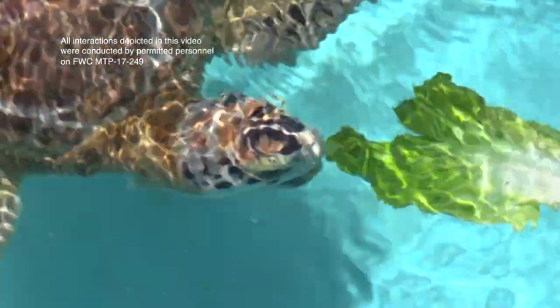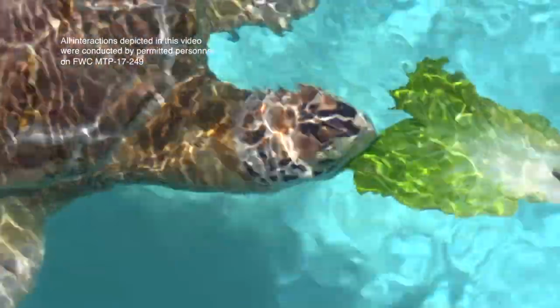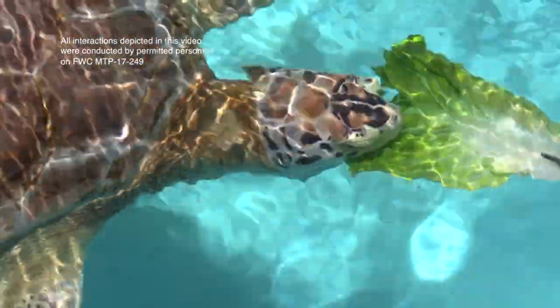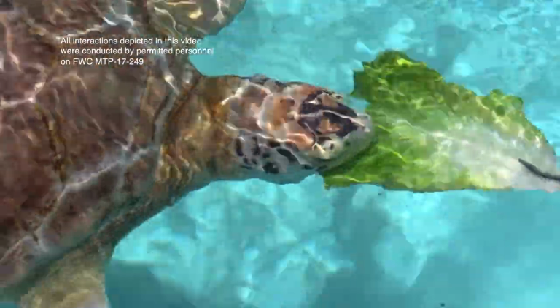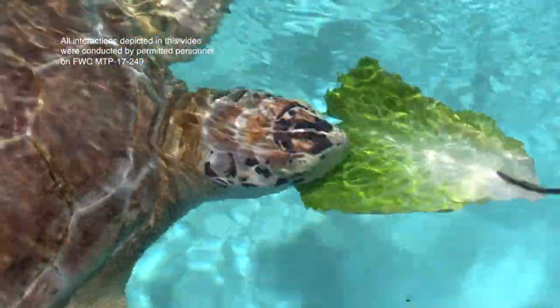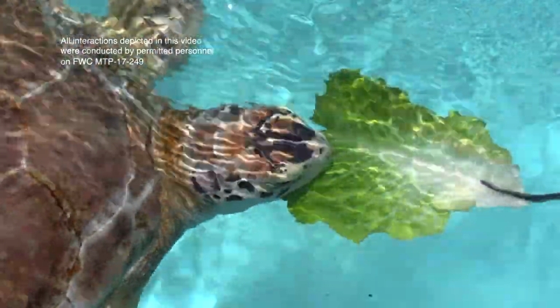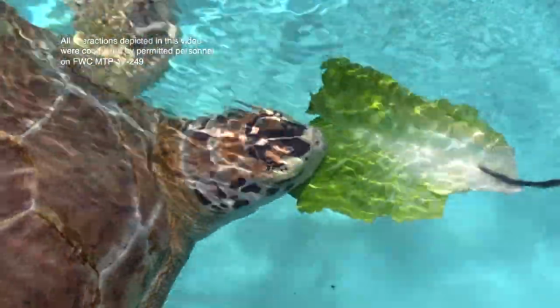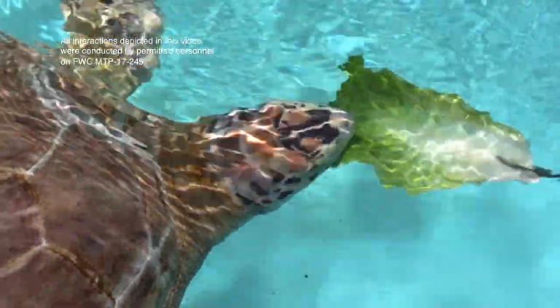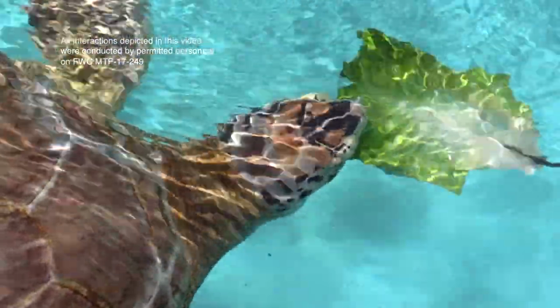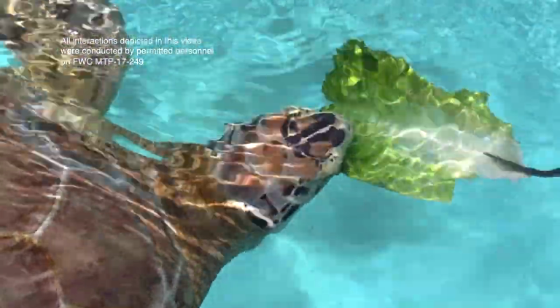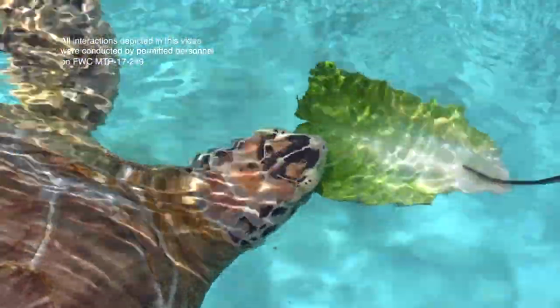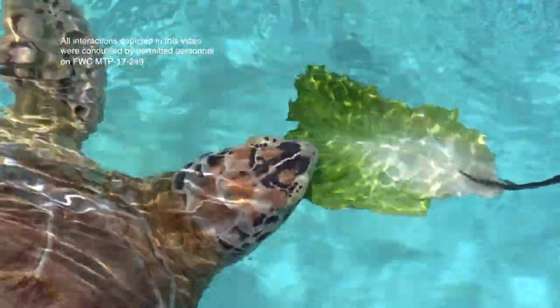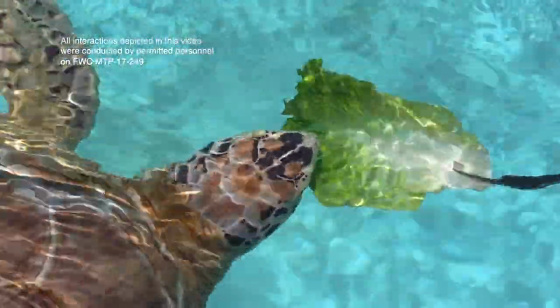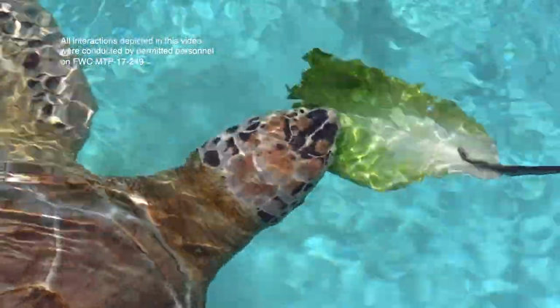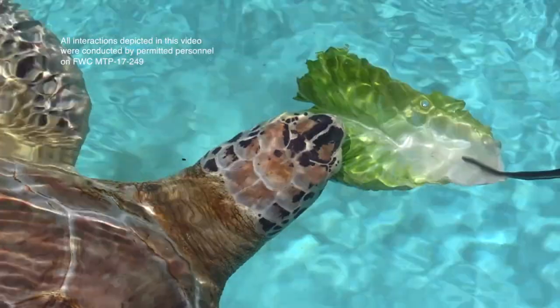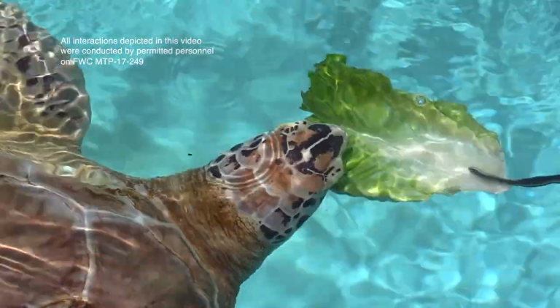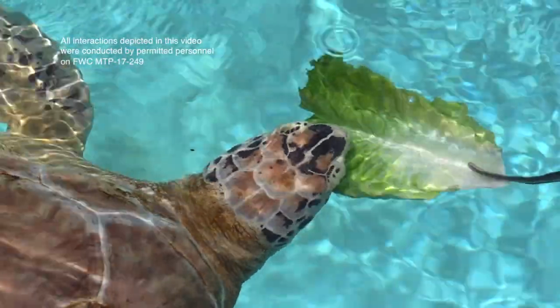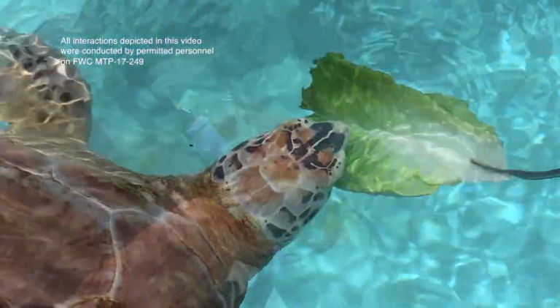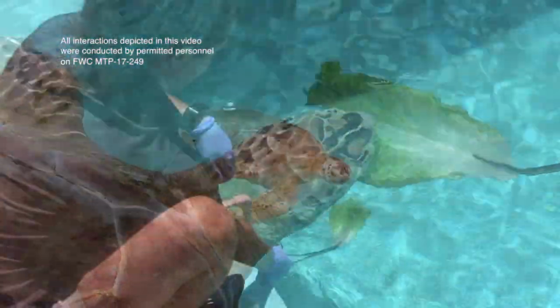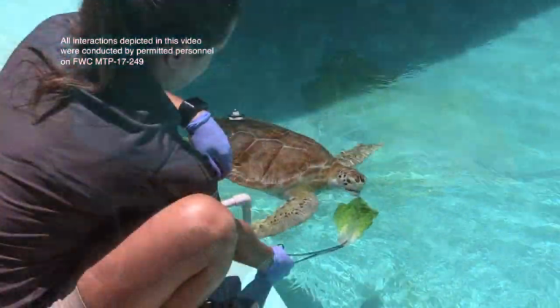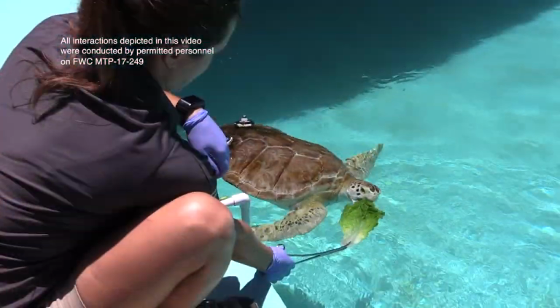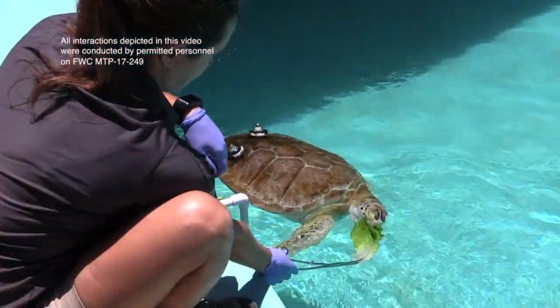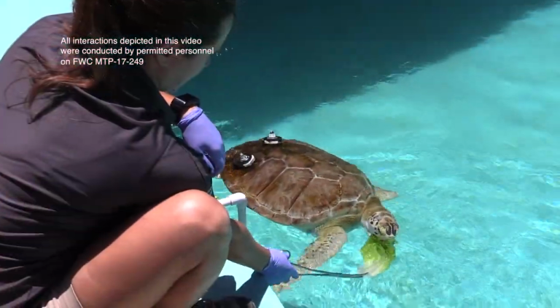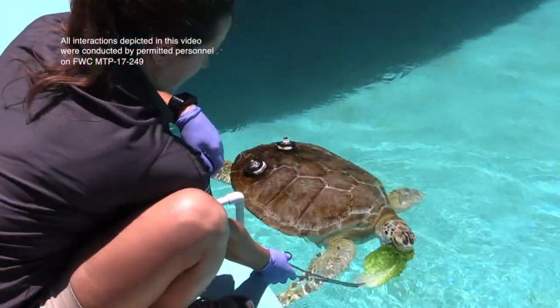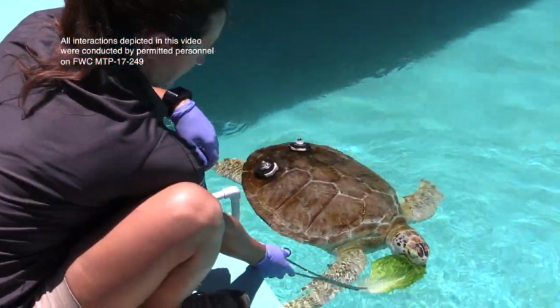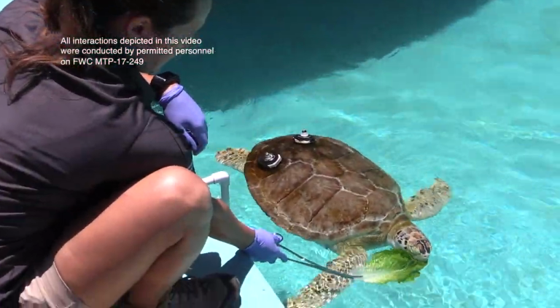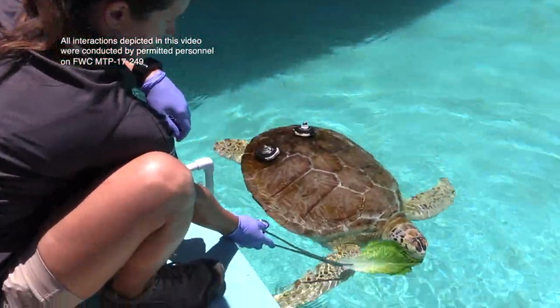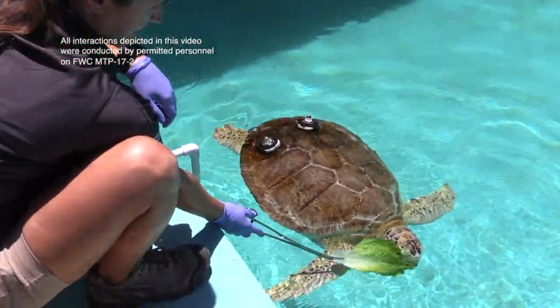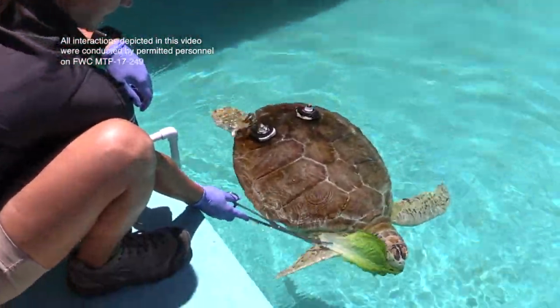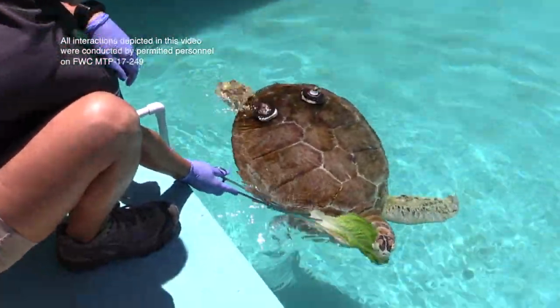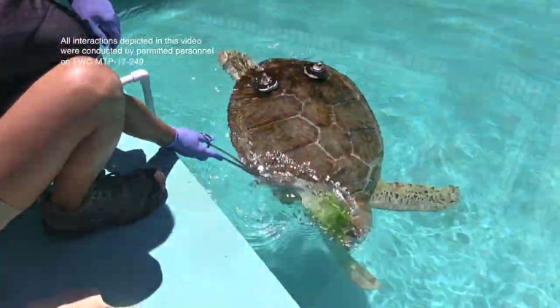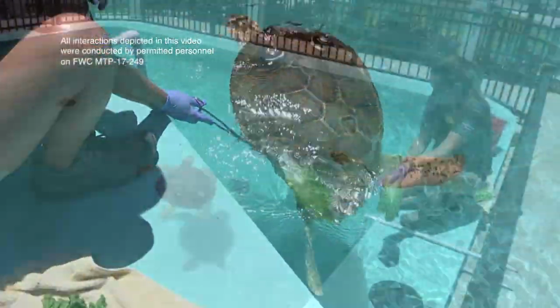She gets green leafy lettuce, romaine lettuce, cucumber, and bell pepper. She does get a little bit of seafood in her diet as well.